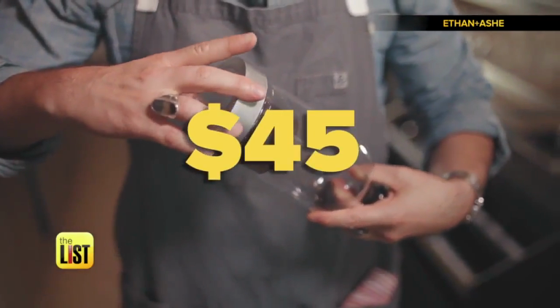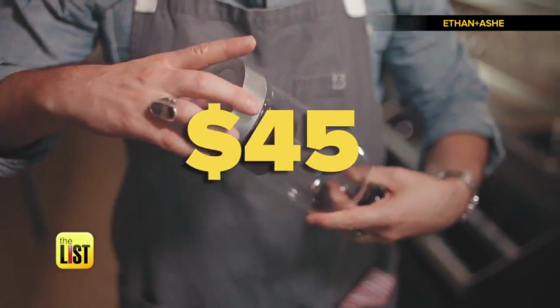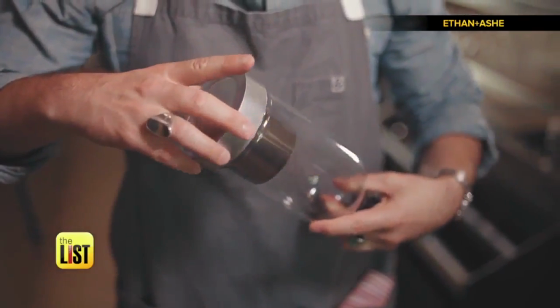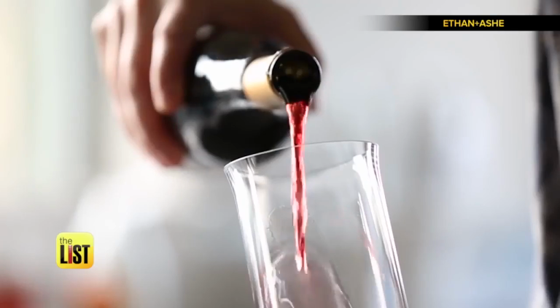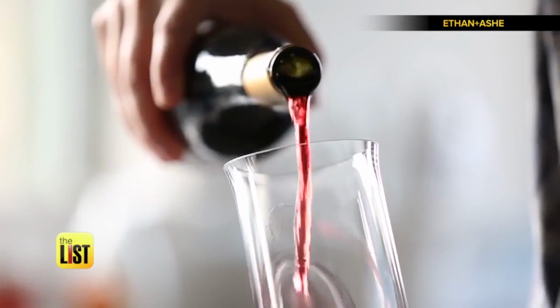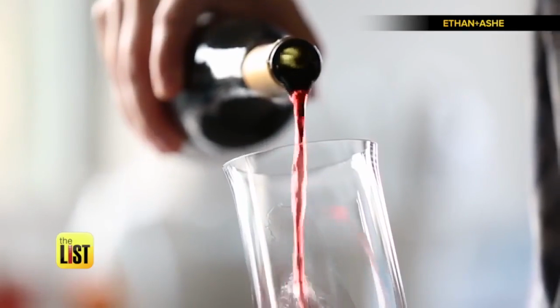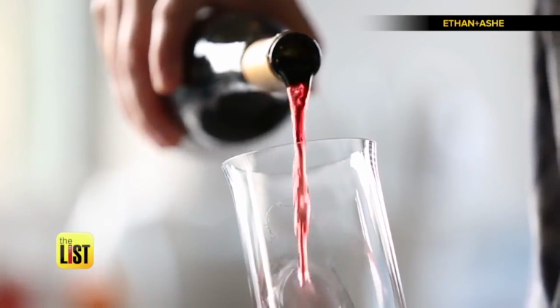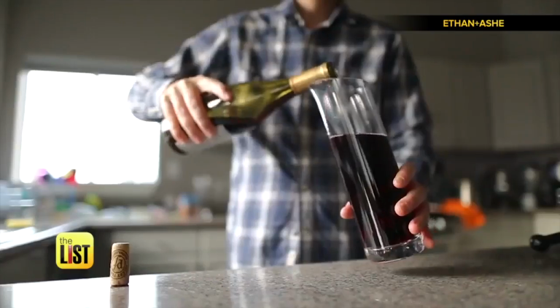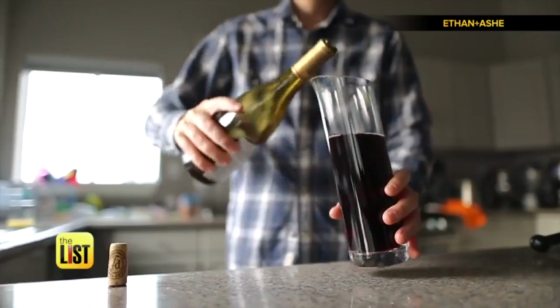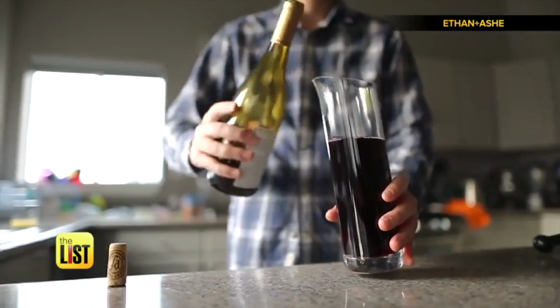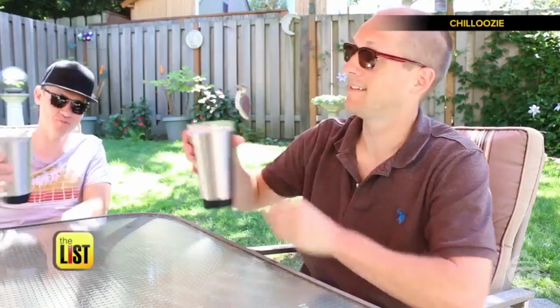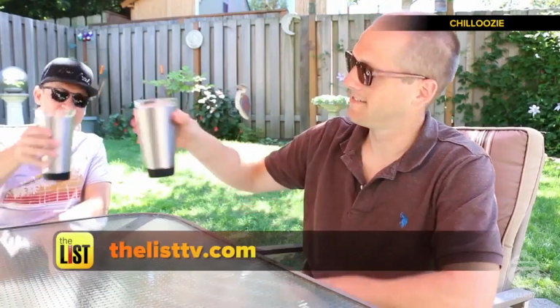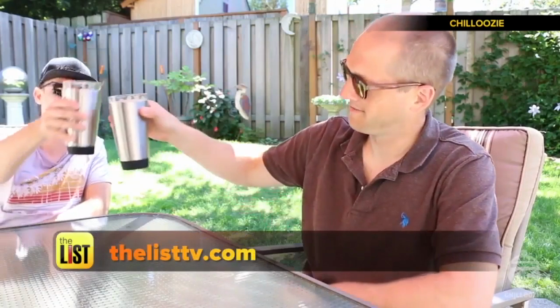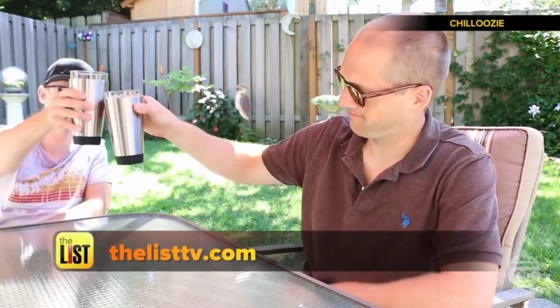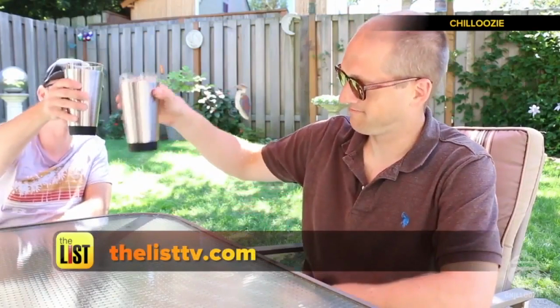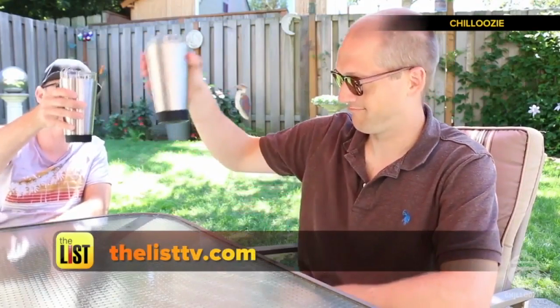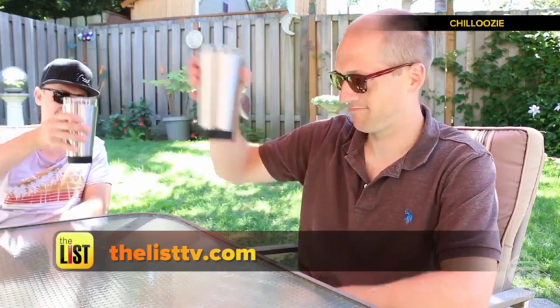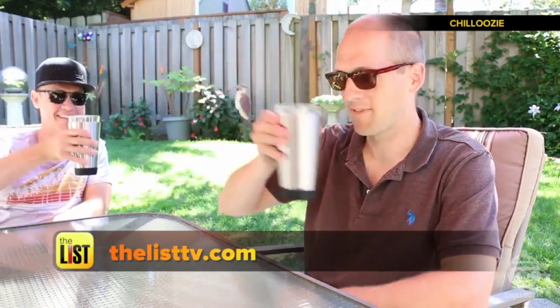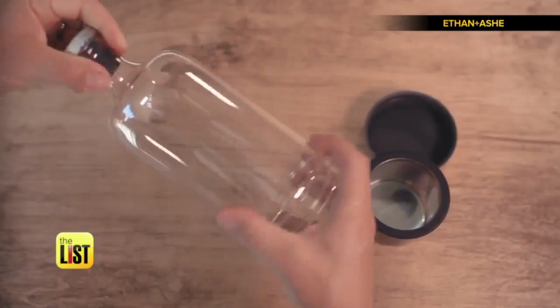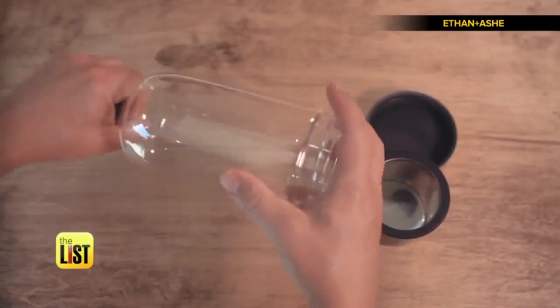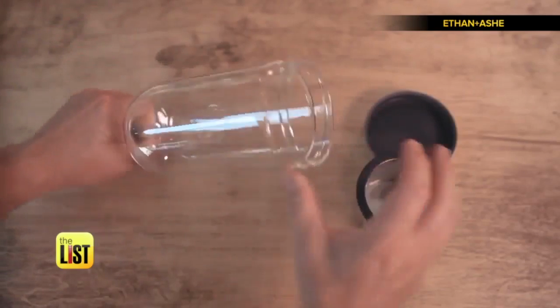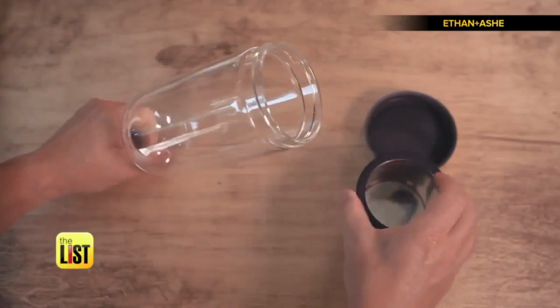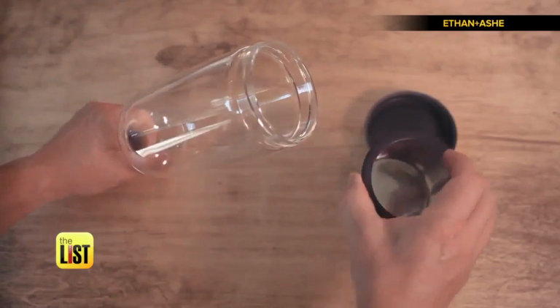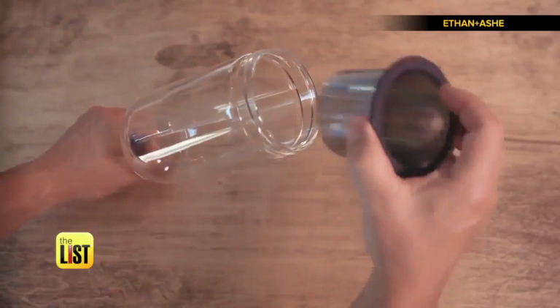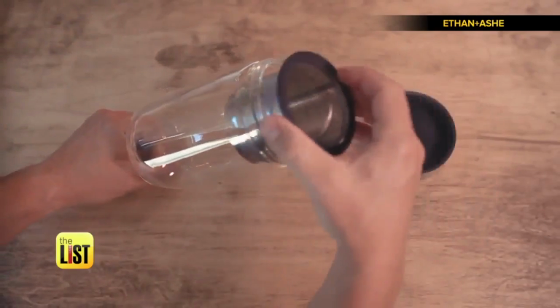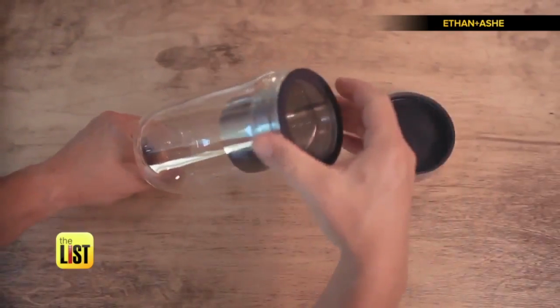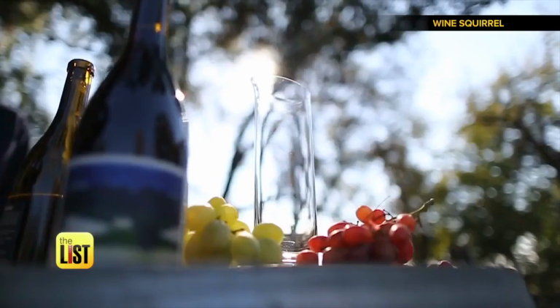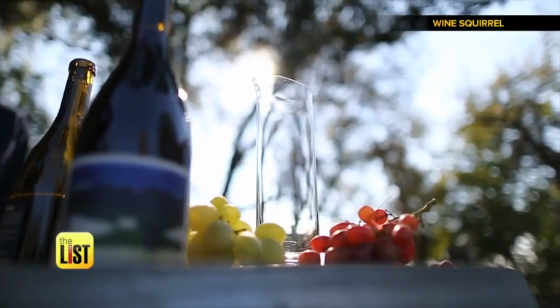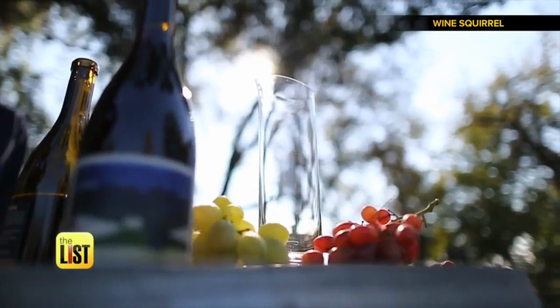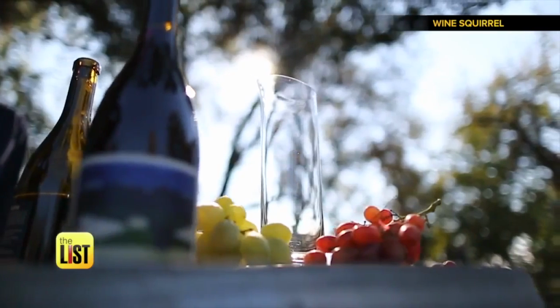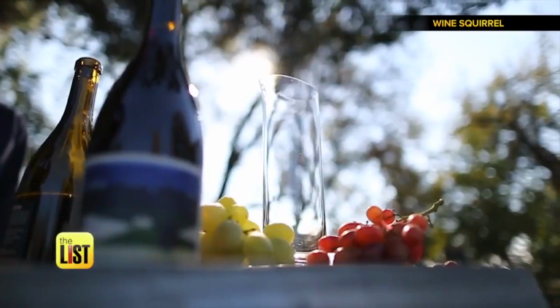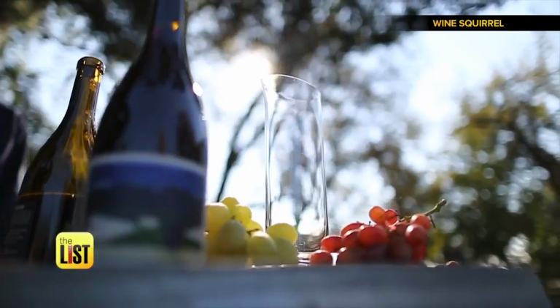For more info on these products, head on over to TheList.tv. Three gadgets to help you see double — on the lowdown.